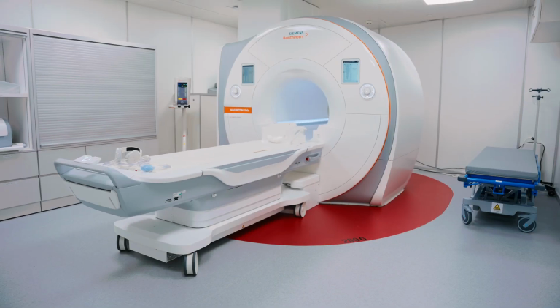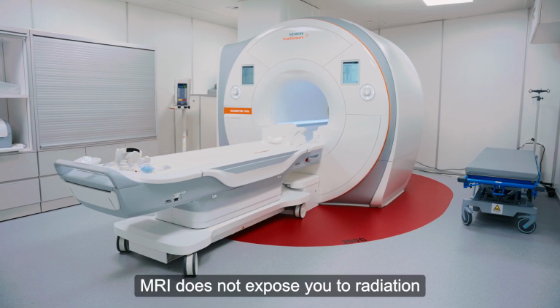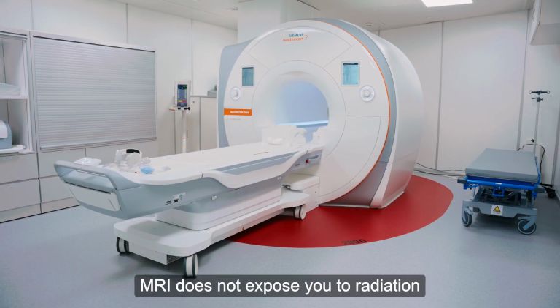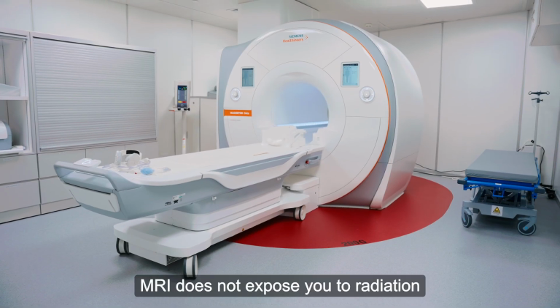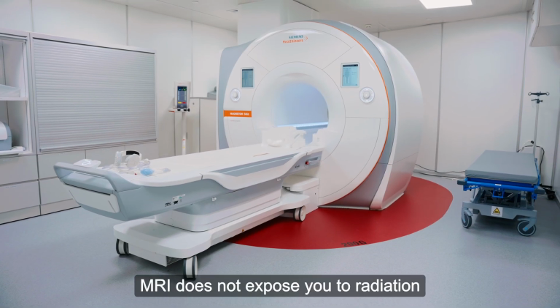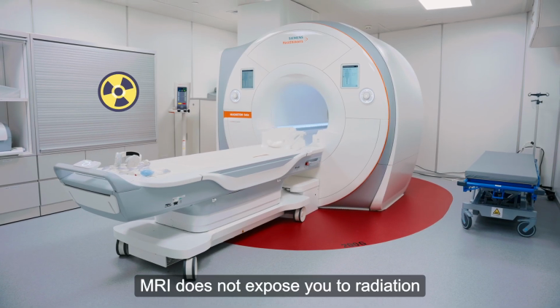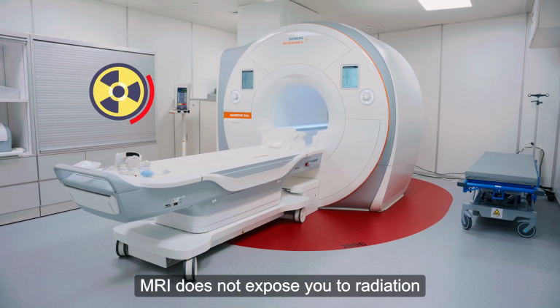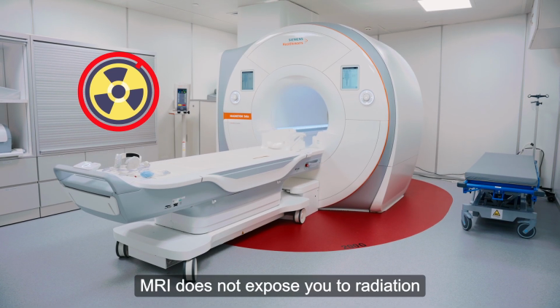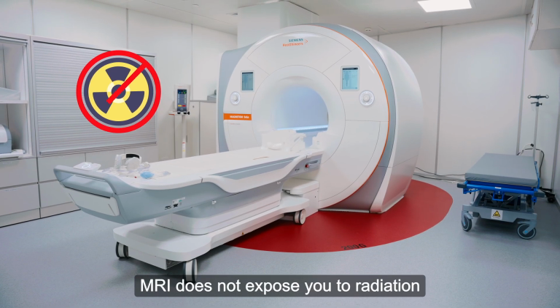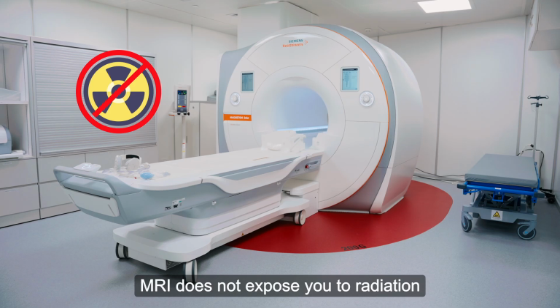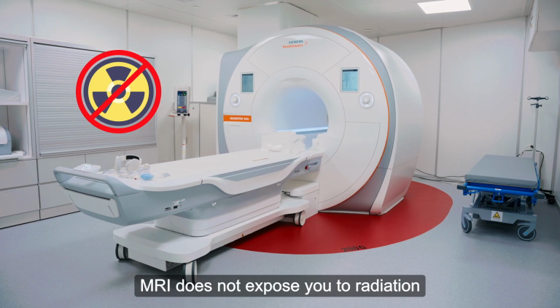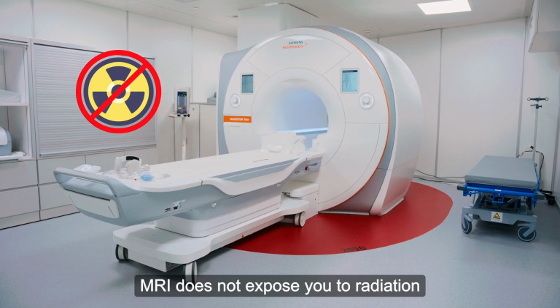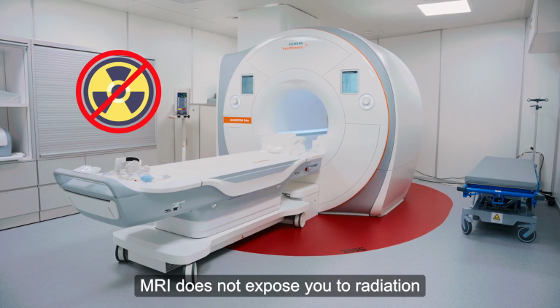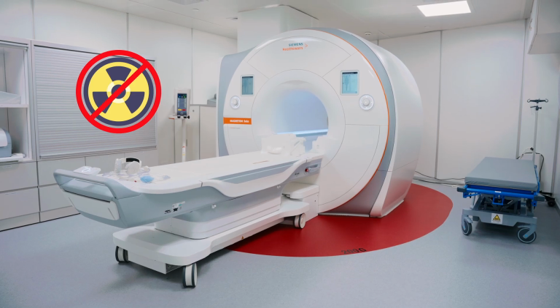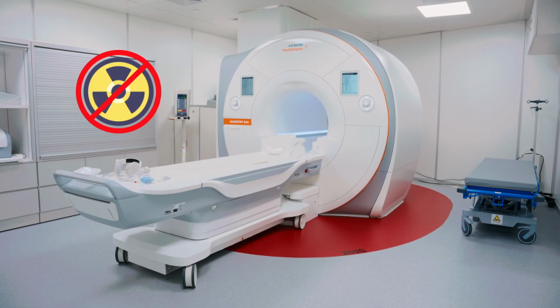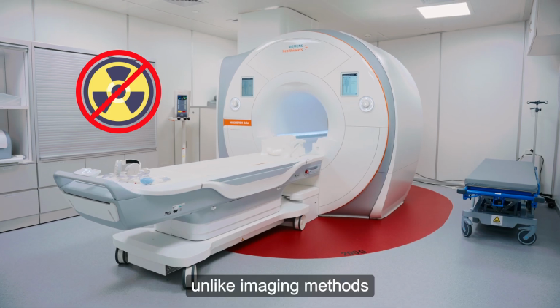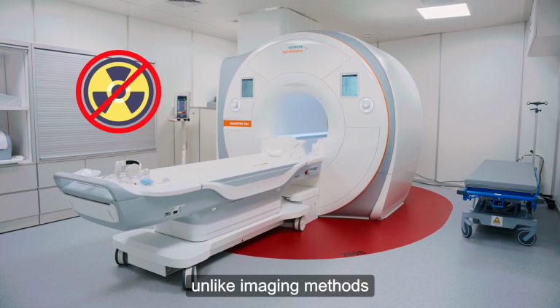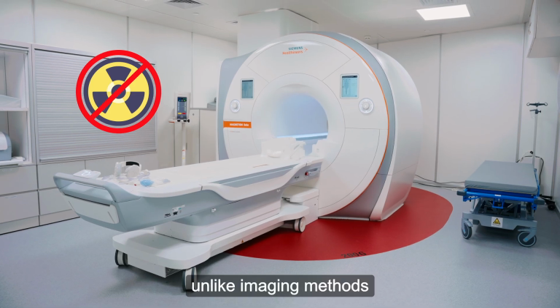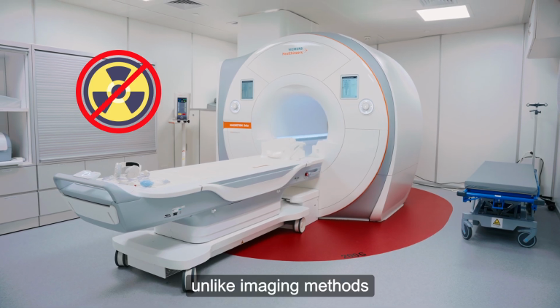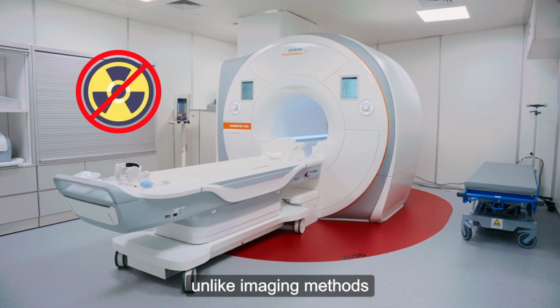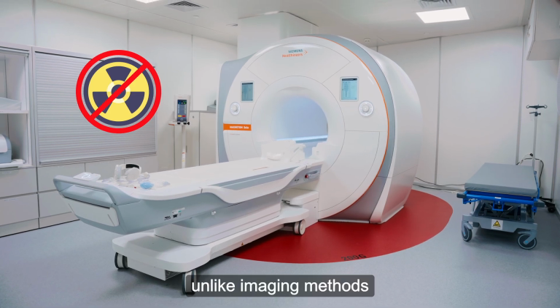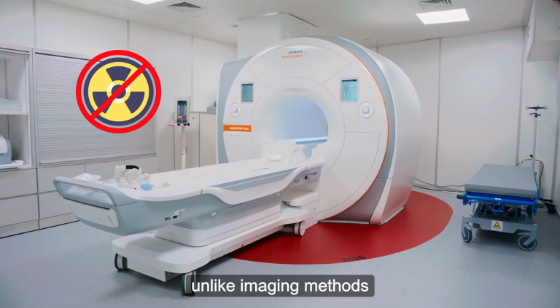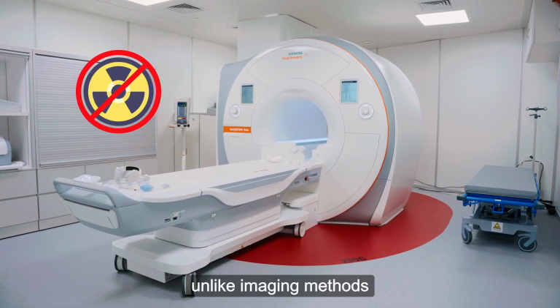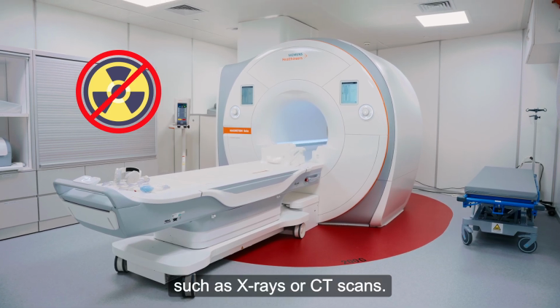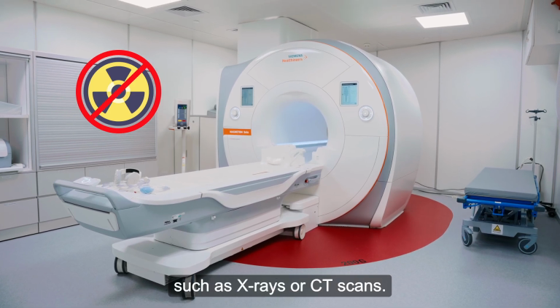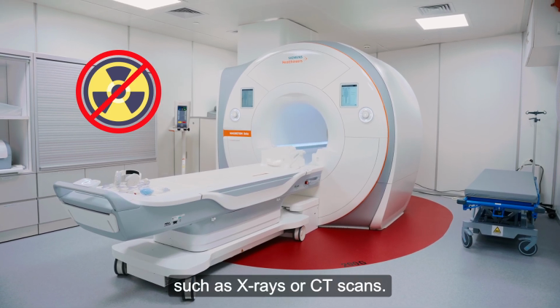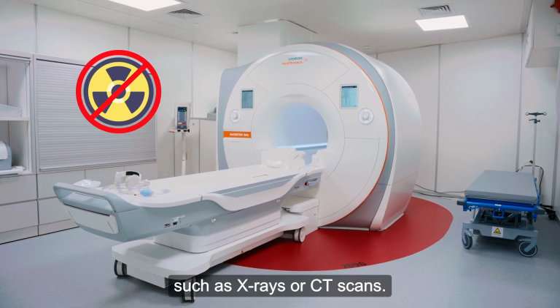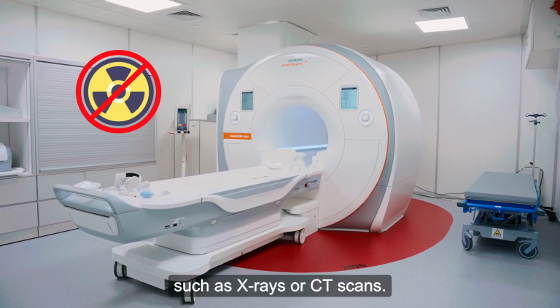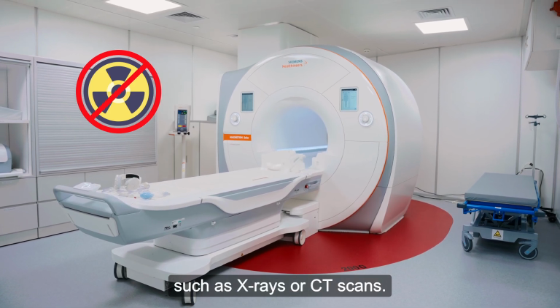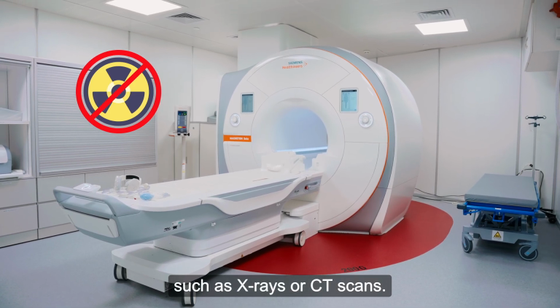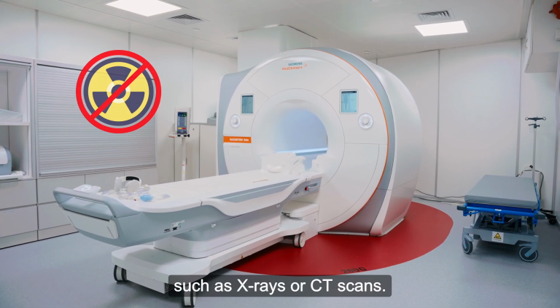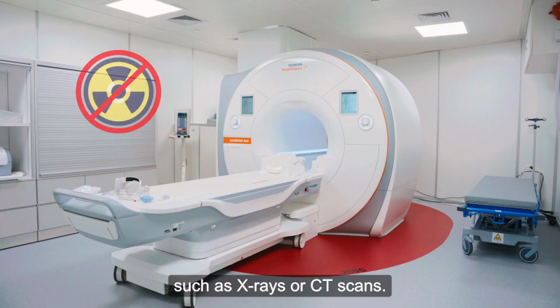MRI does not expose you to radiation, unlike imaging methods such as x-rays or CT scans.